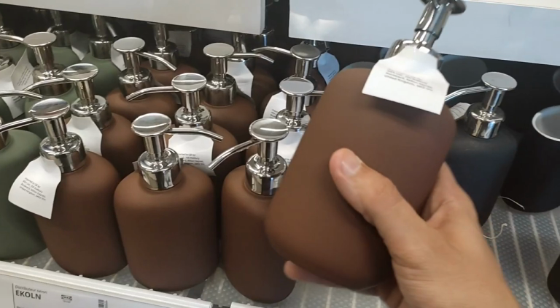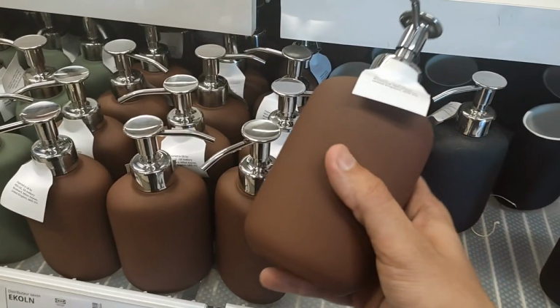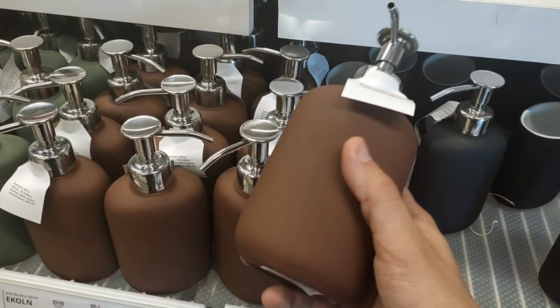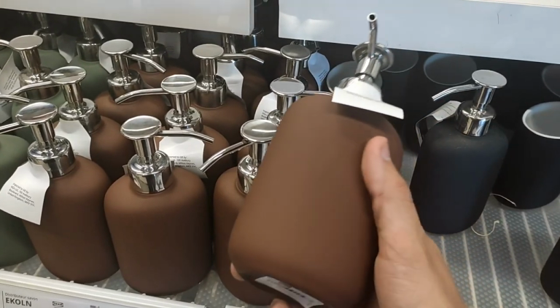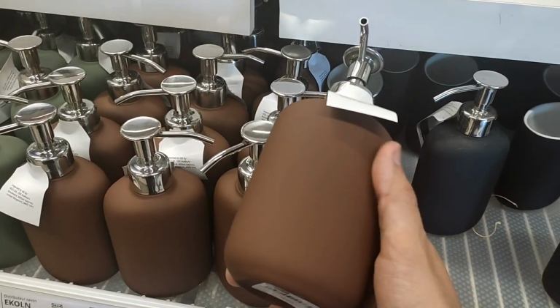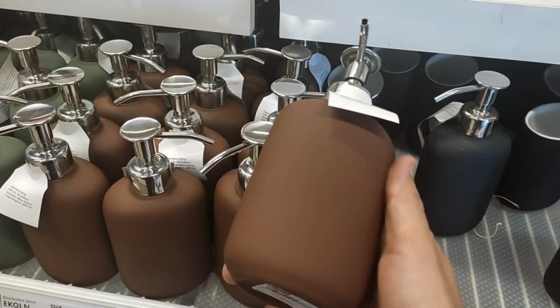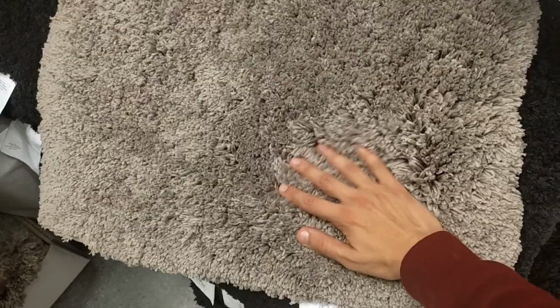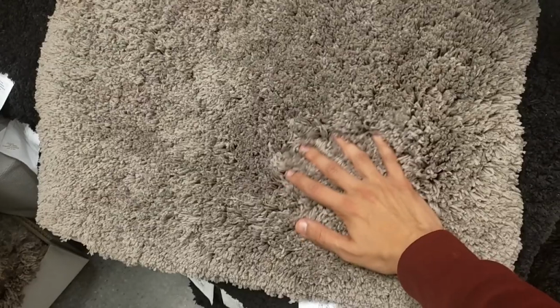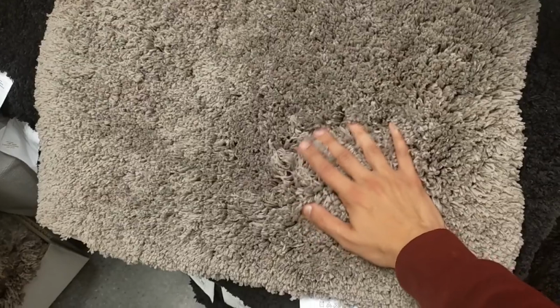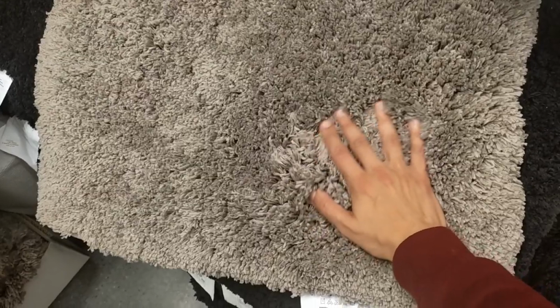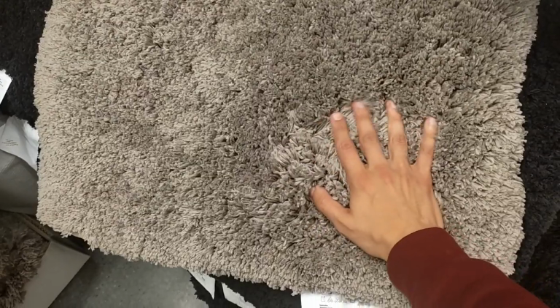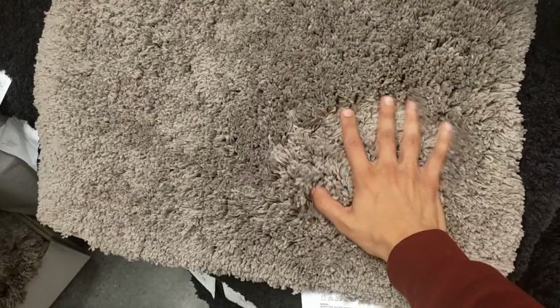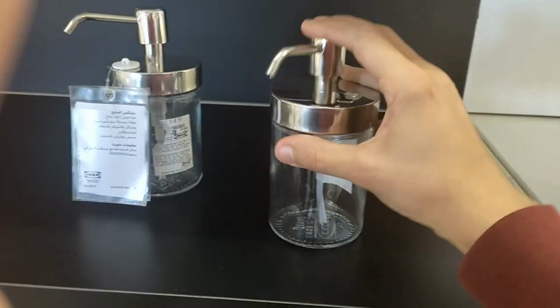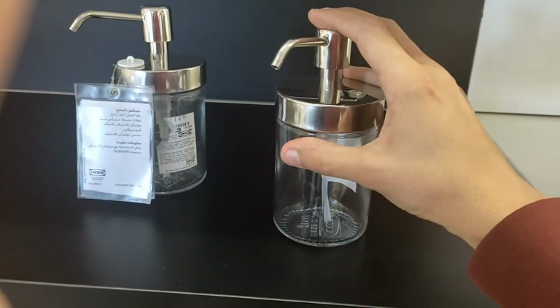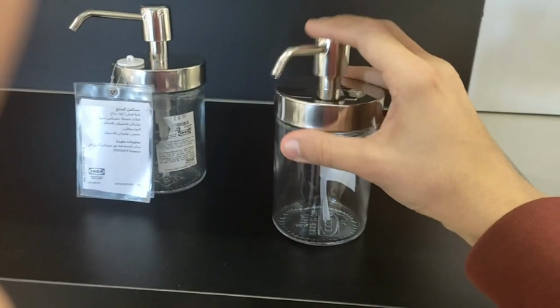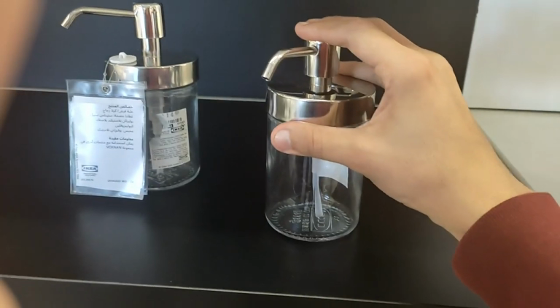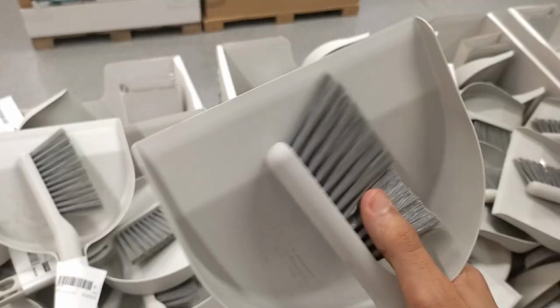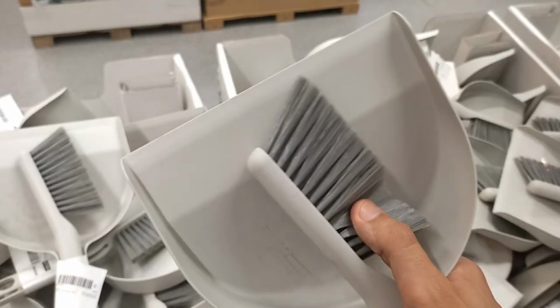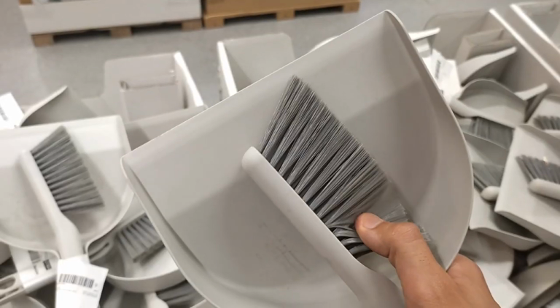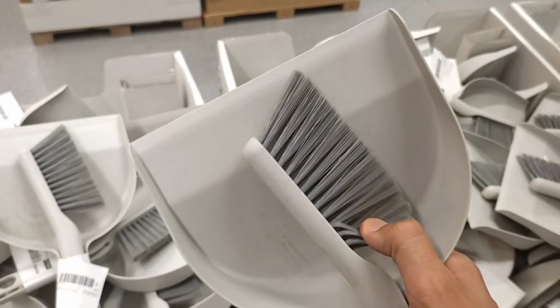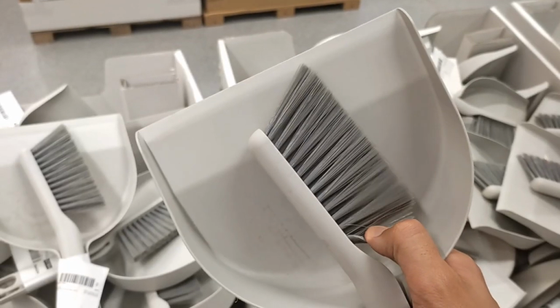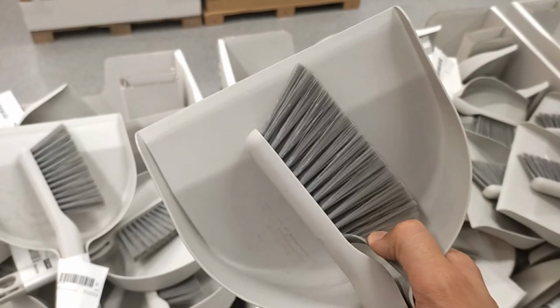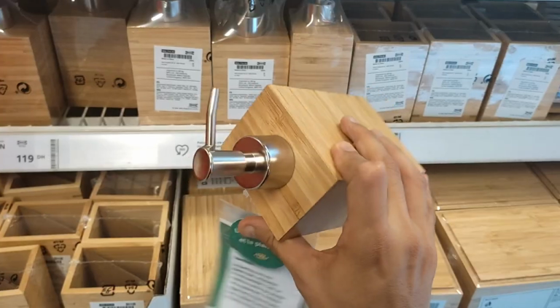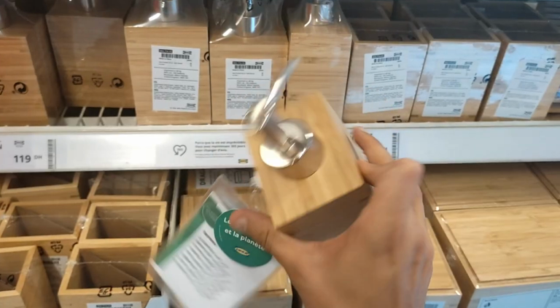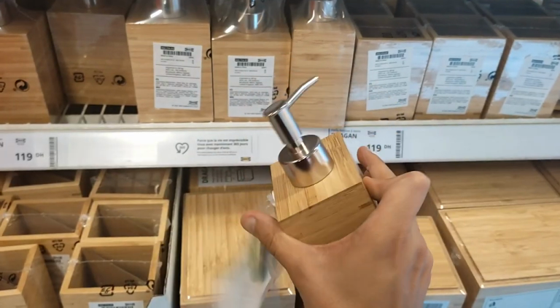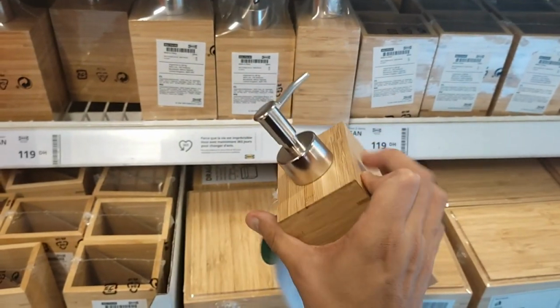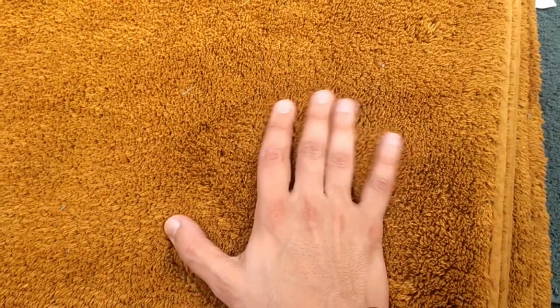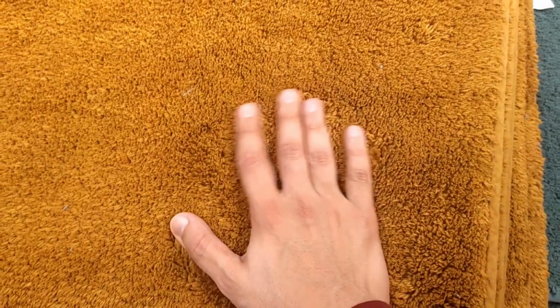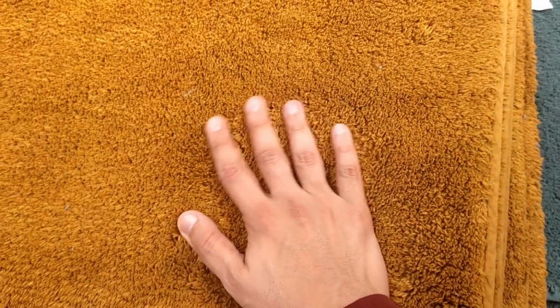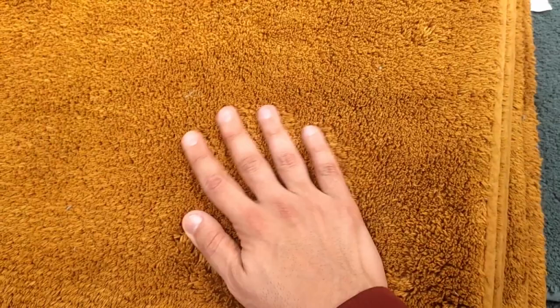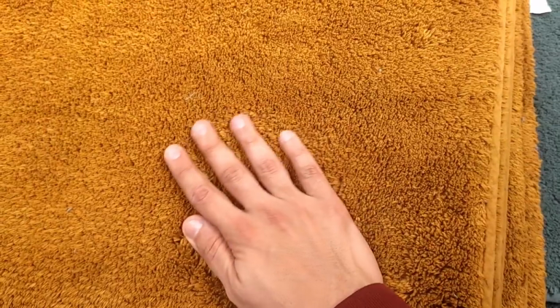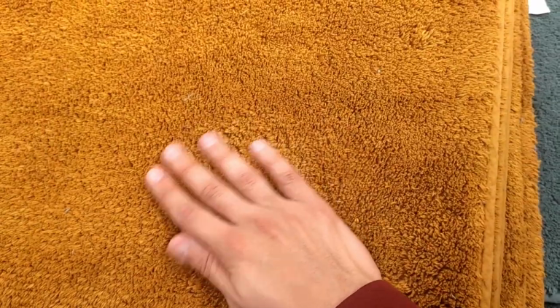Hello everyone and welcome to your daily dose of IKEA. Alright, let's start.